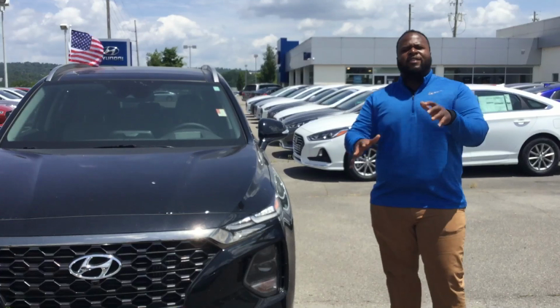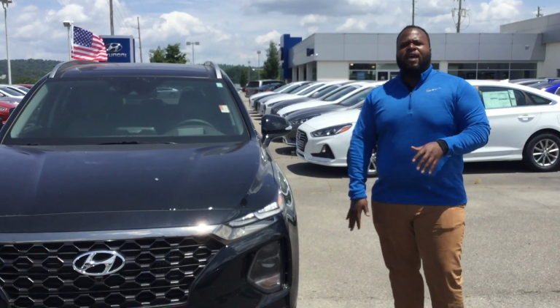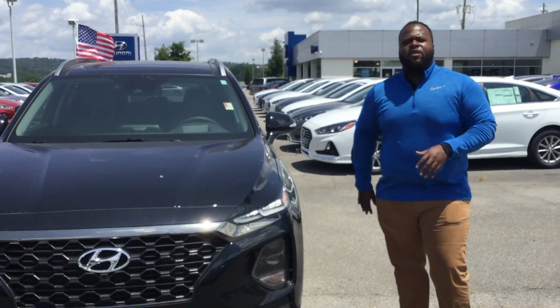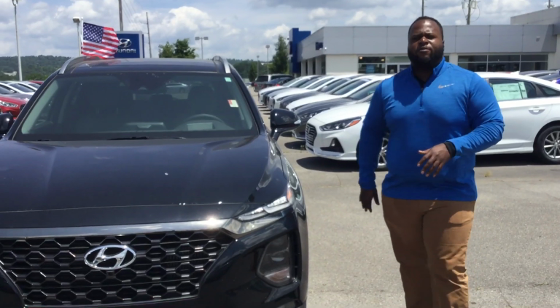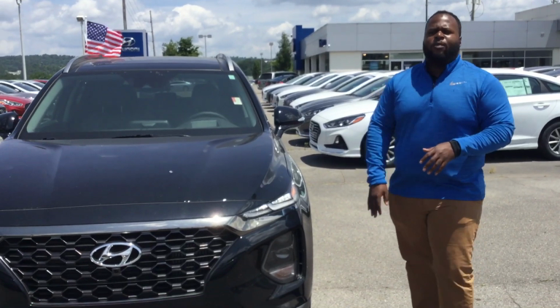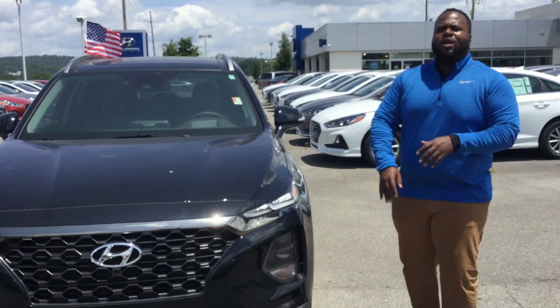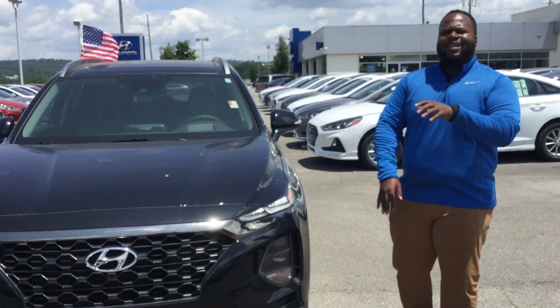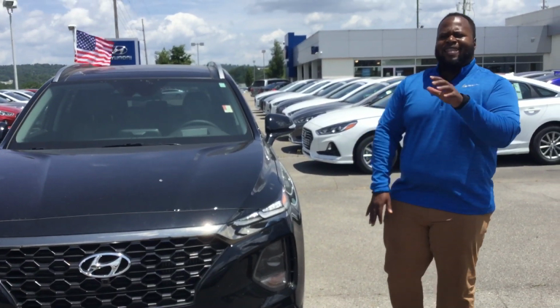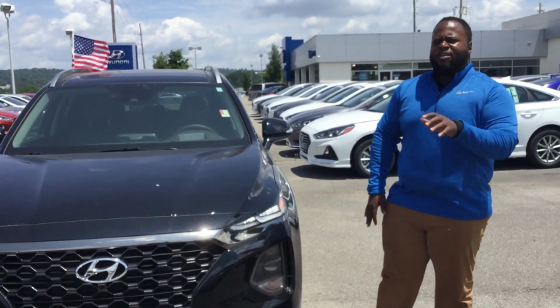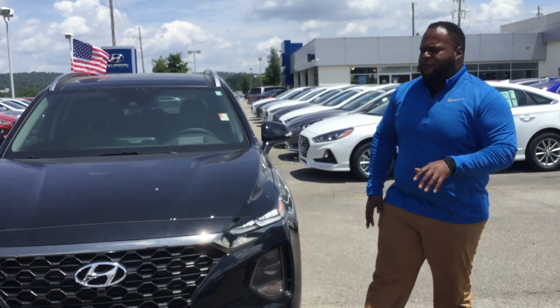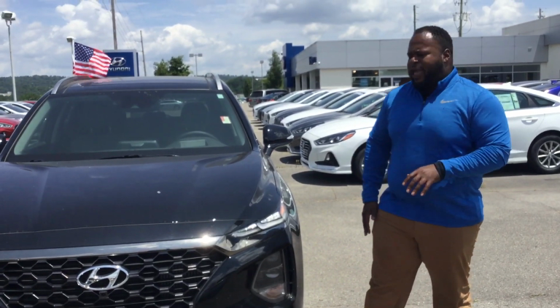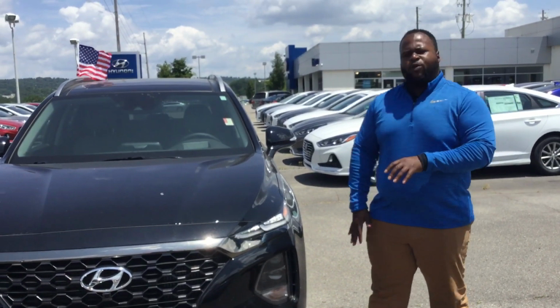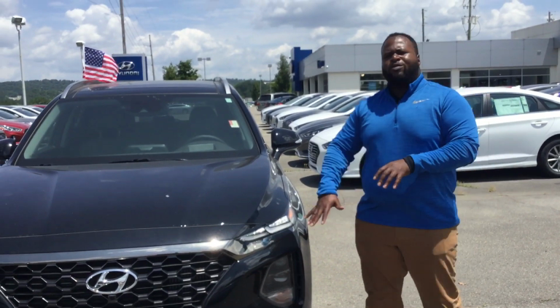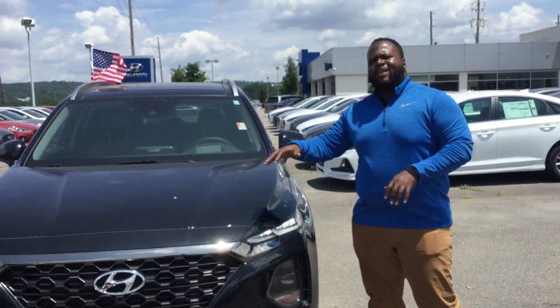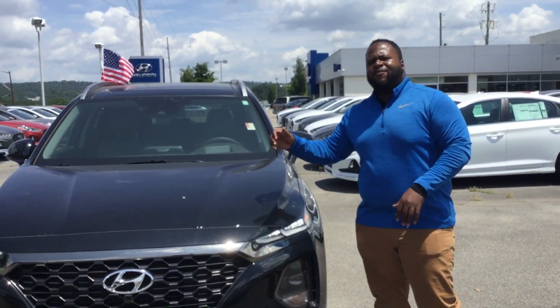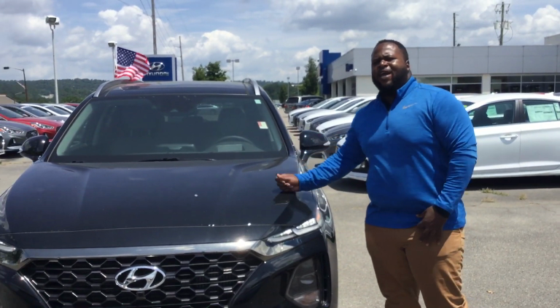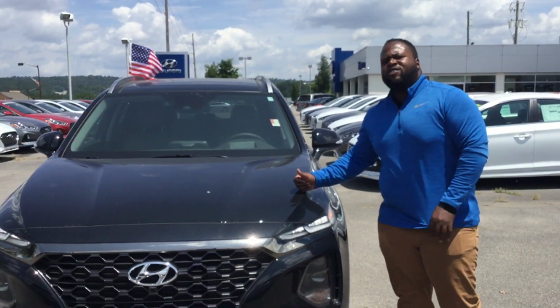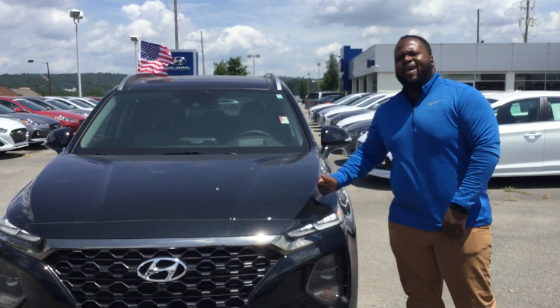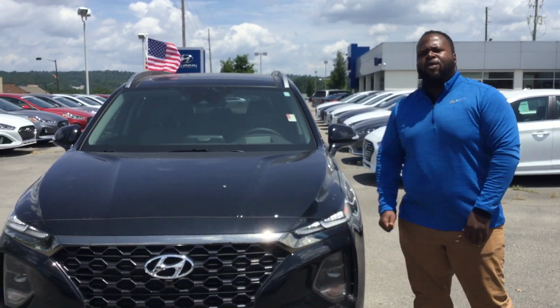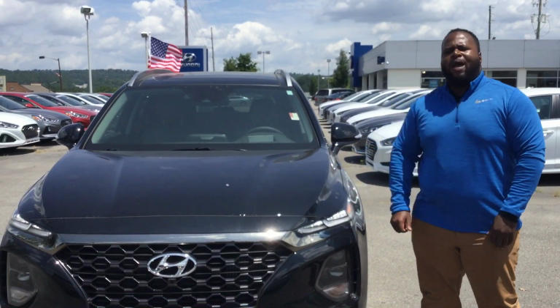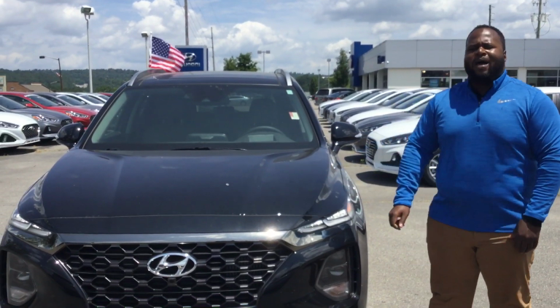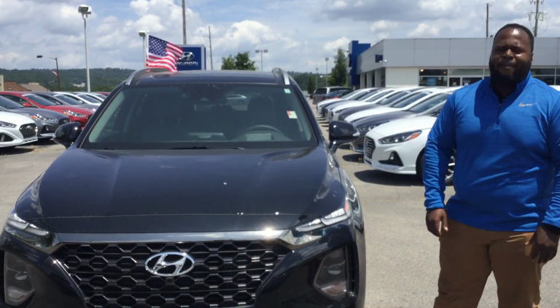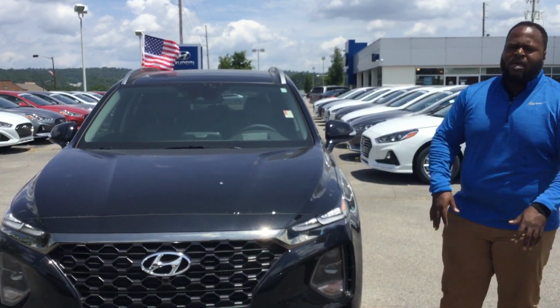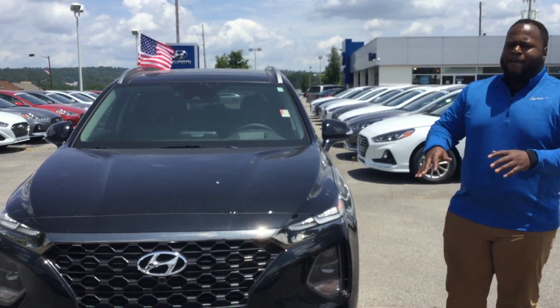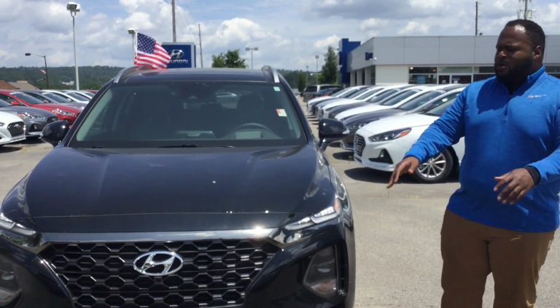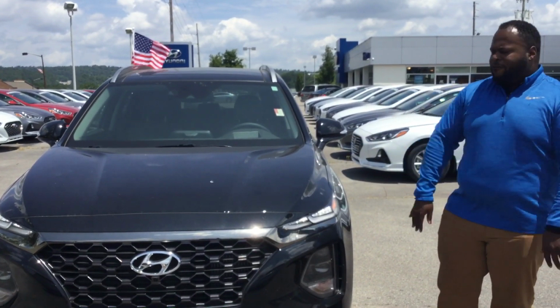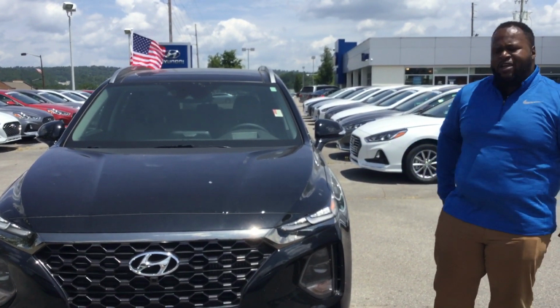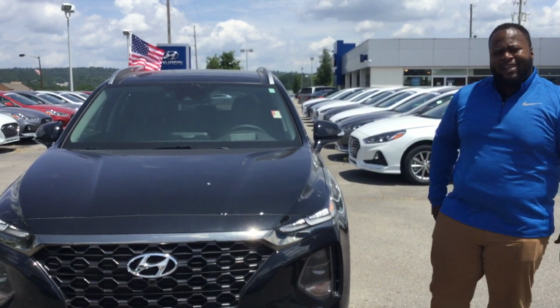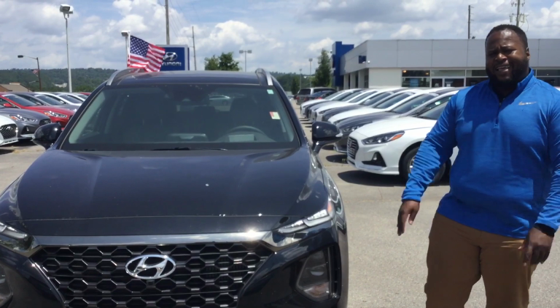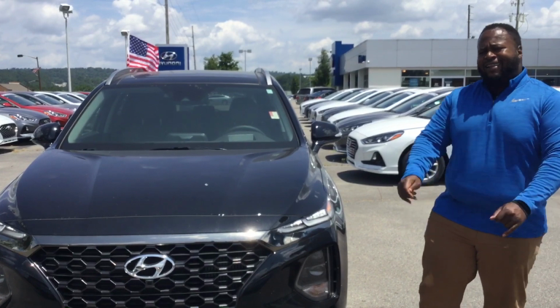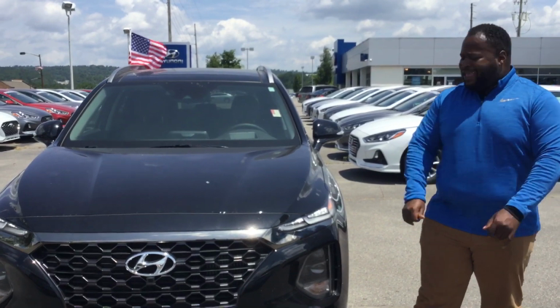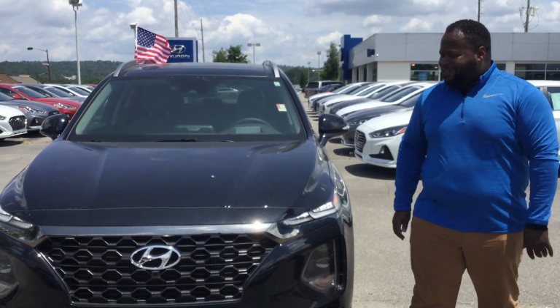Hey, it's Xavier here from Tamarind Hyundai. Thank you for your entry on the Santa Fe. You see I have one right behind me — beautiful vehicle. Let's take a look at it.